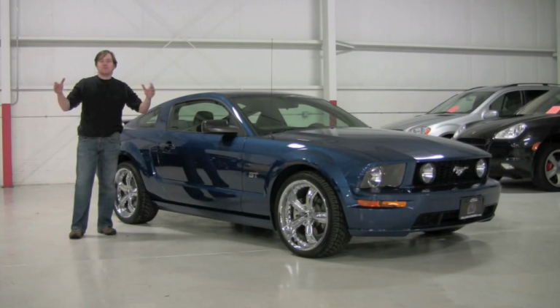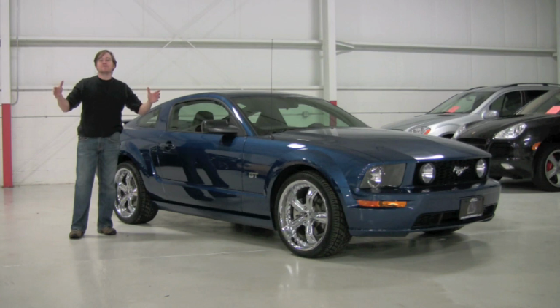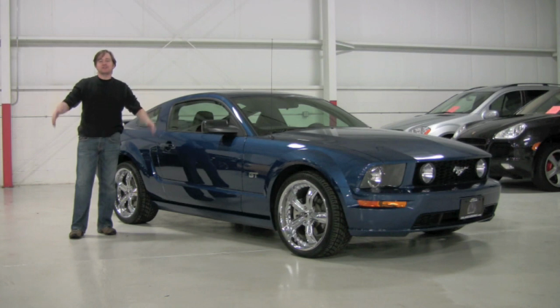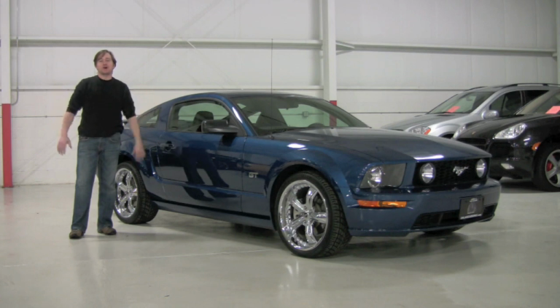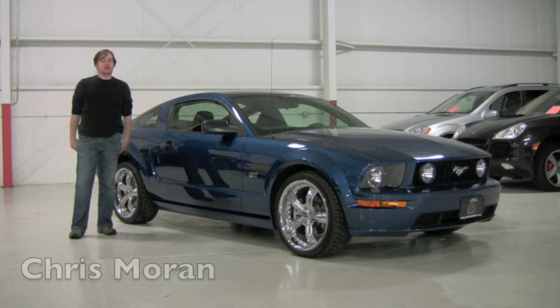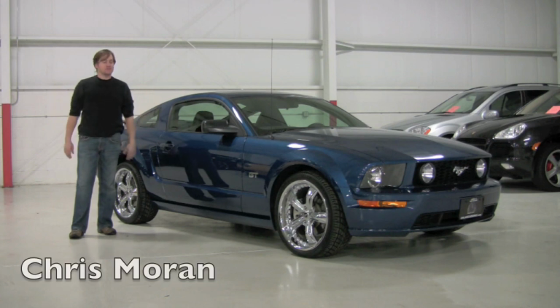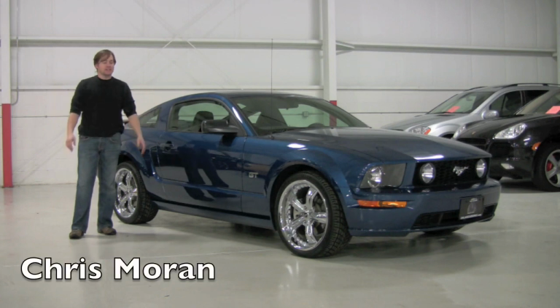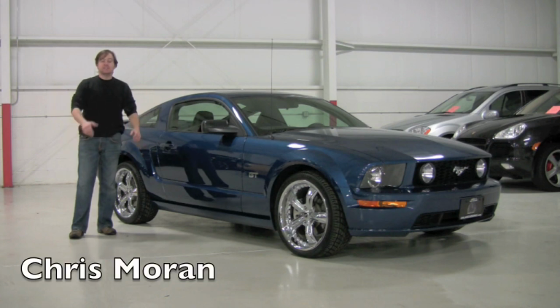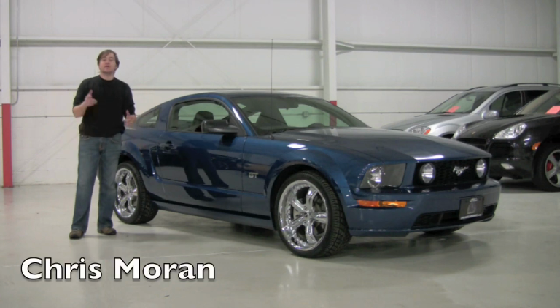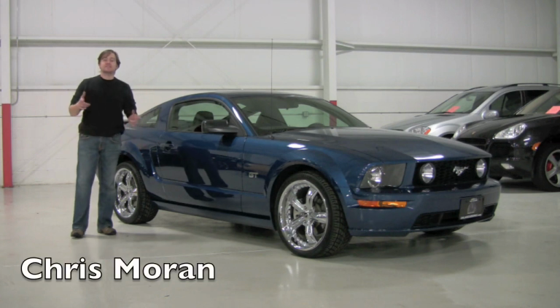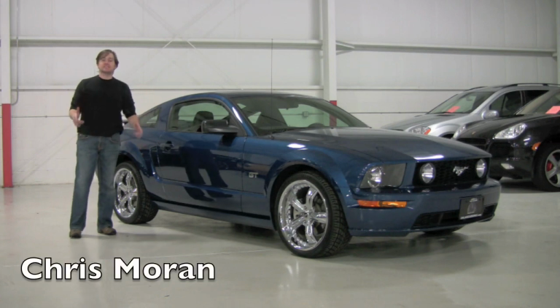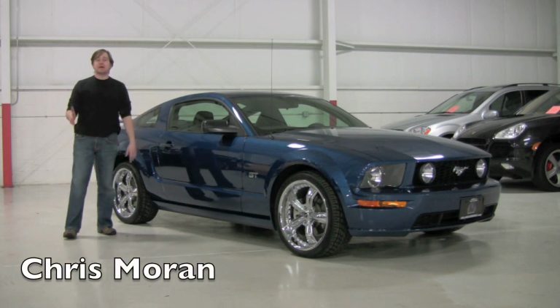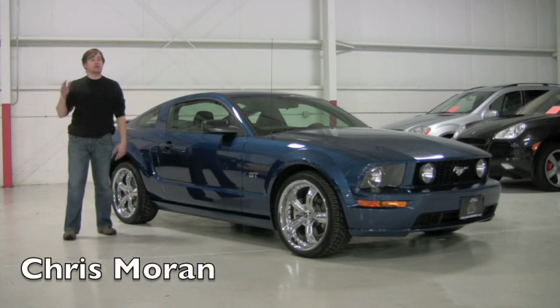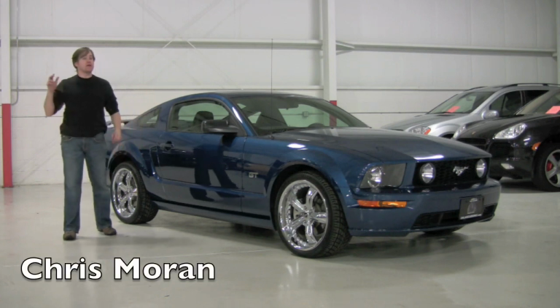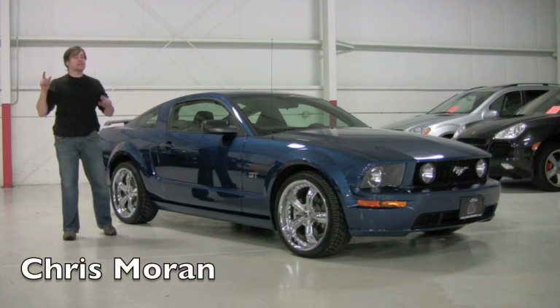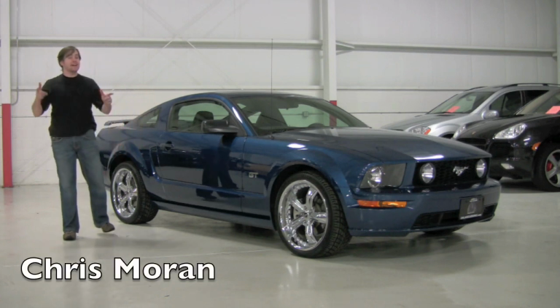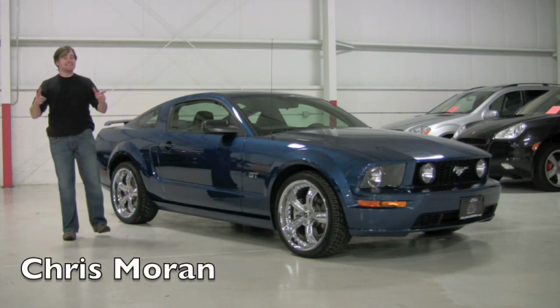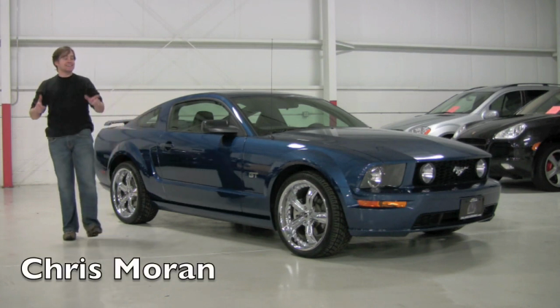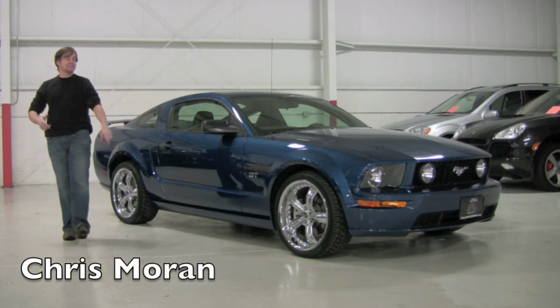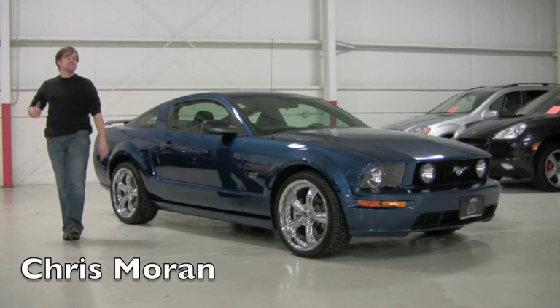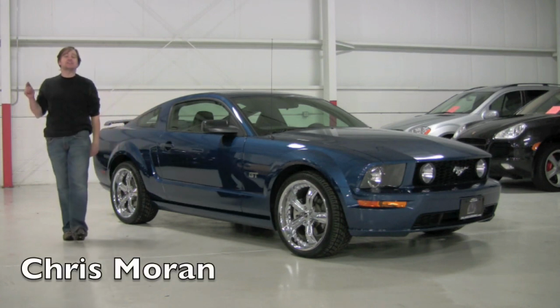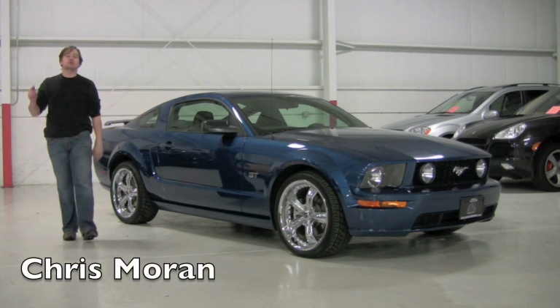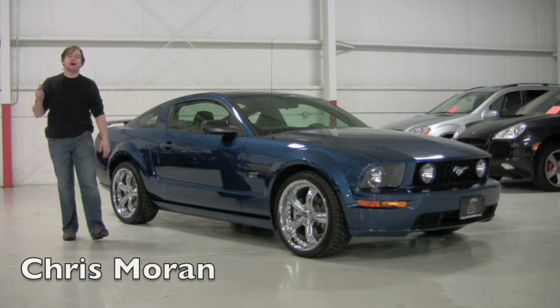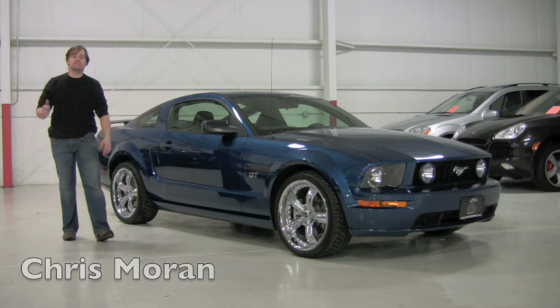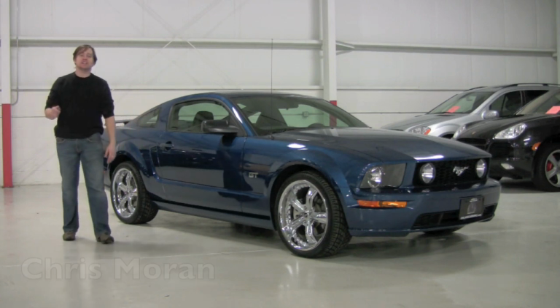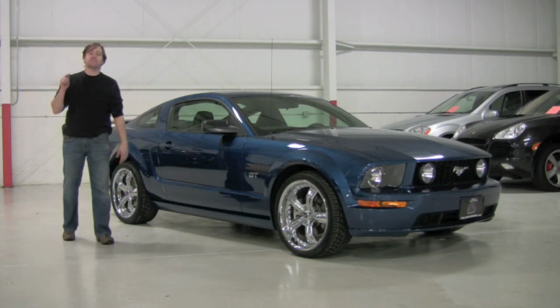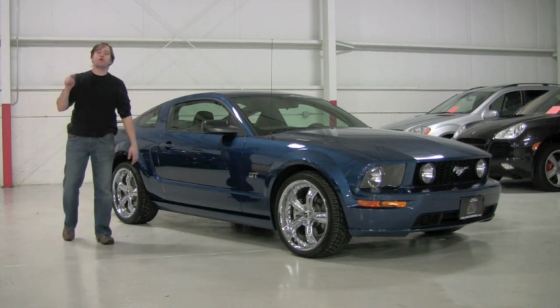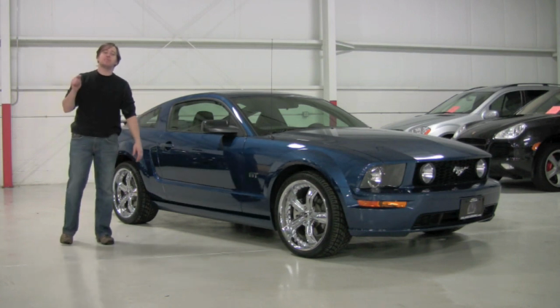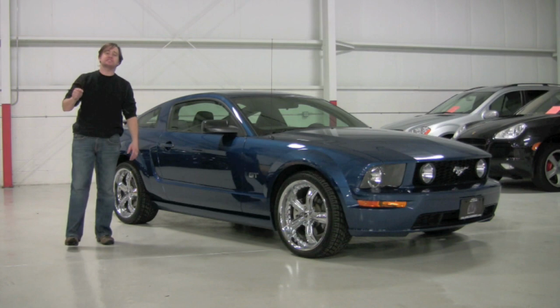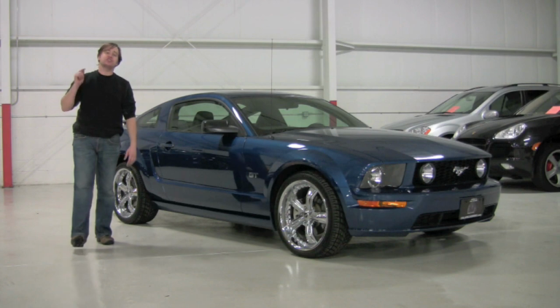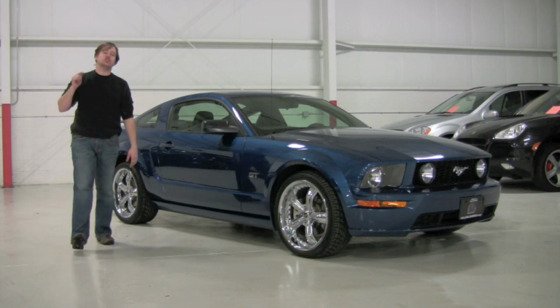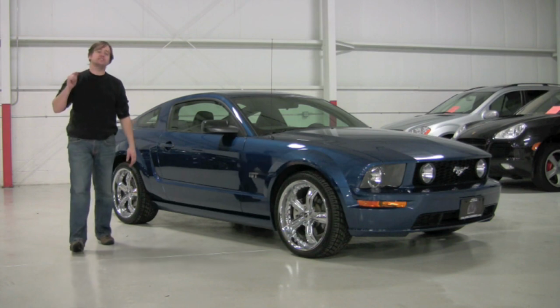Welcome back to Chicago Cars Direct. Today we're going to spend some time with an American classic. This is a 2006 Ford Mustang GT.